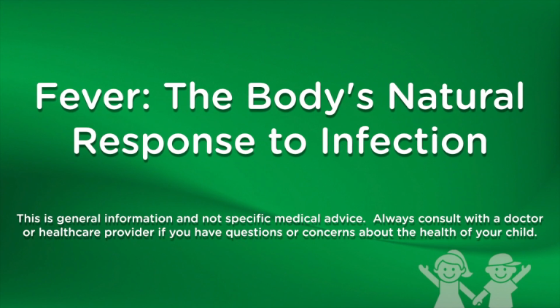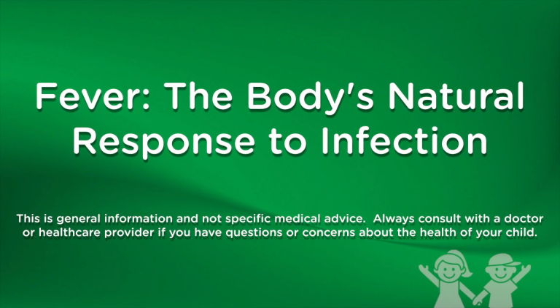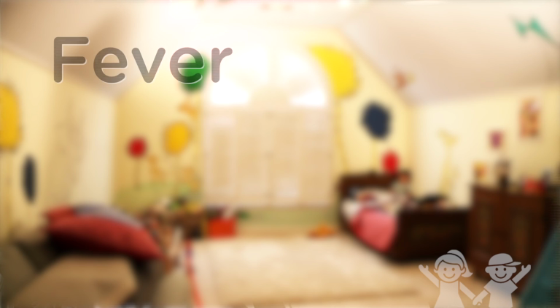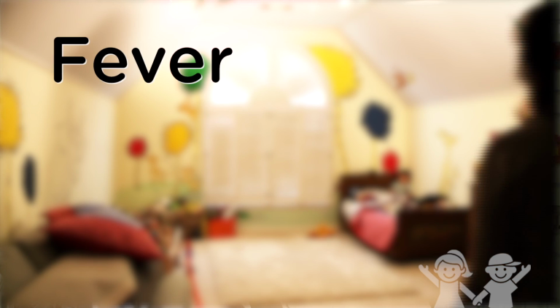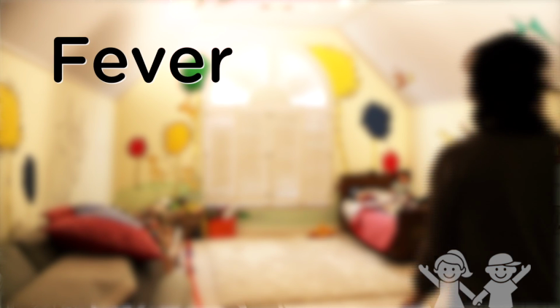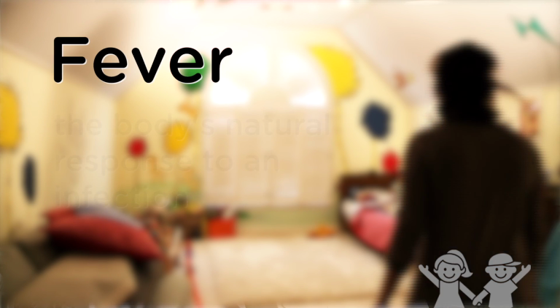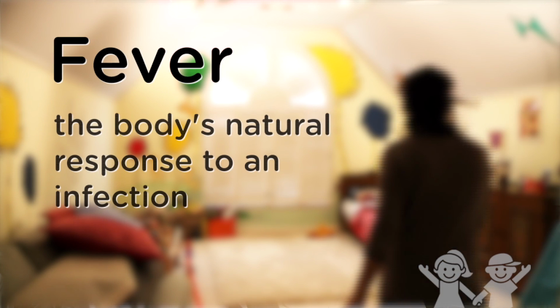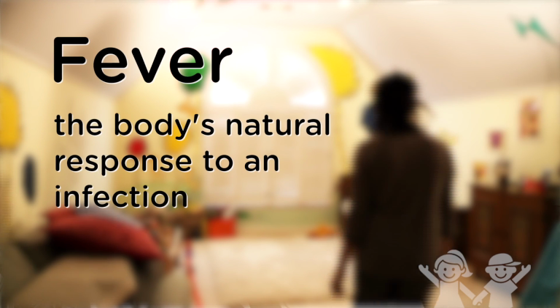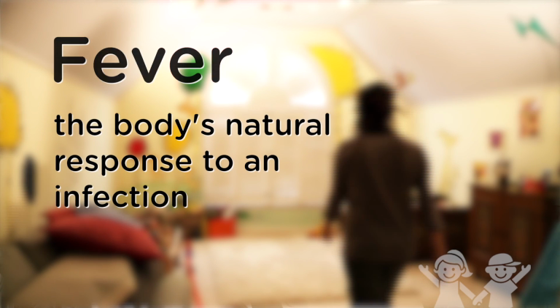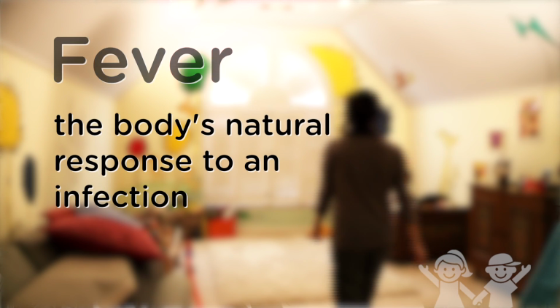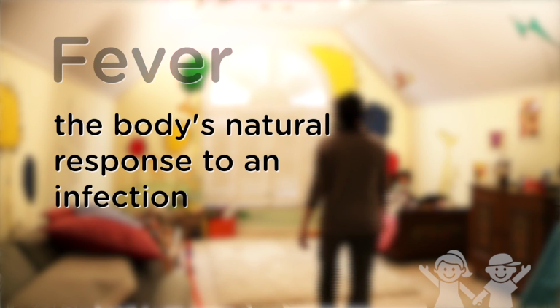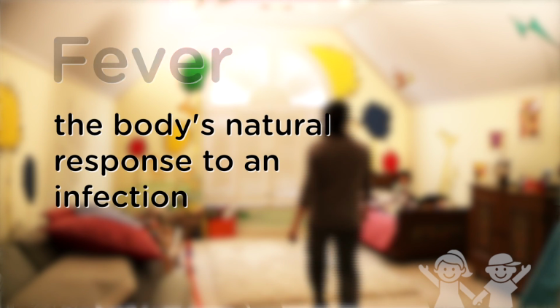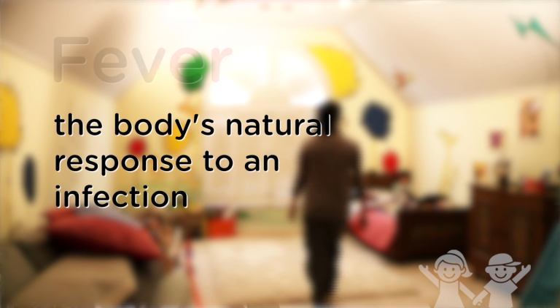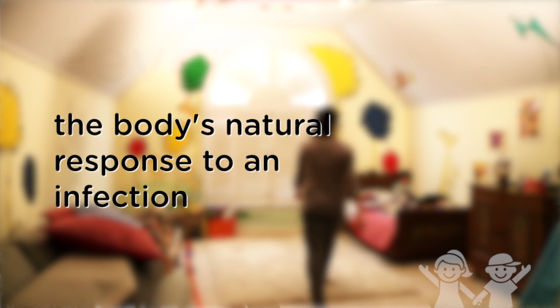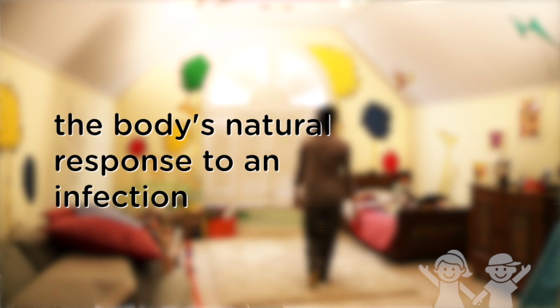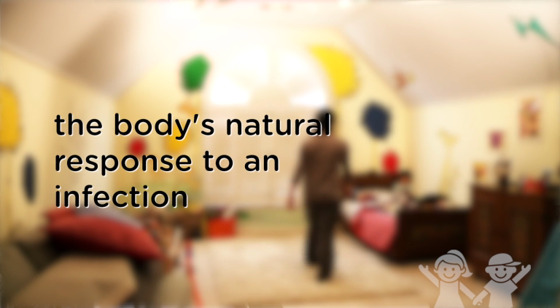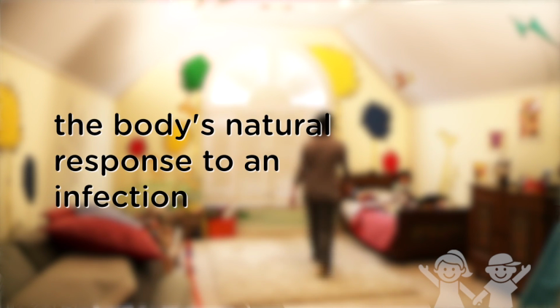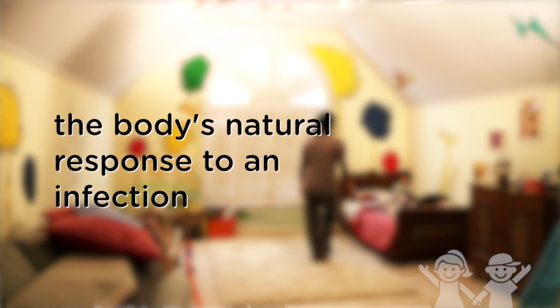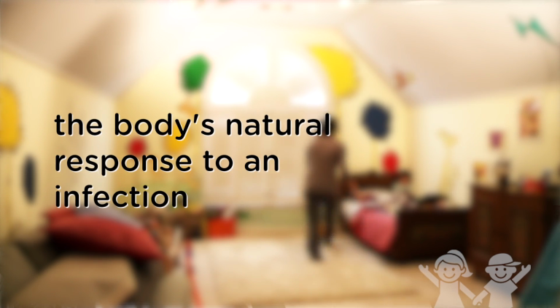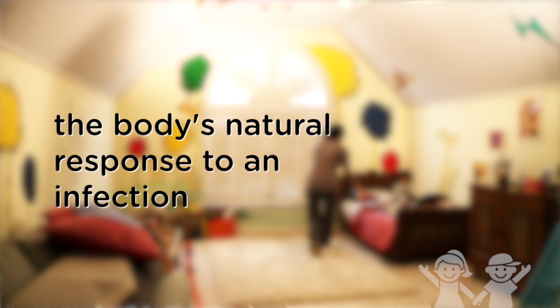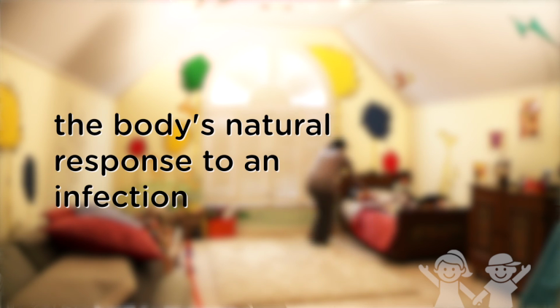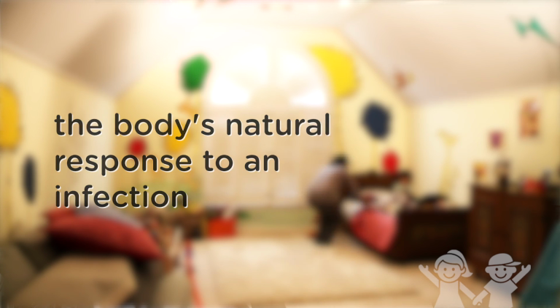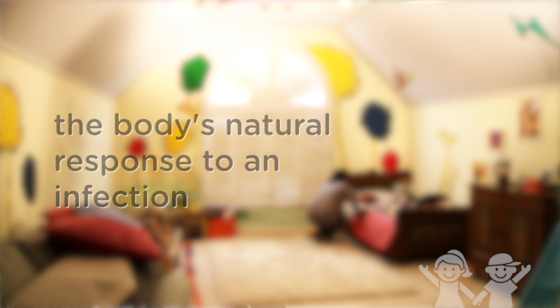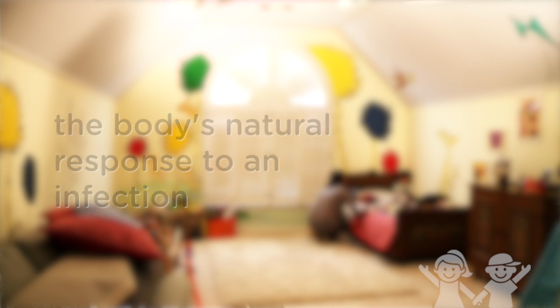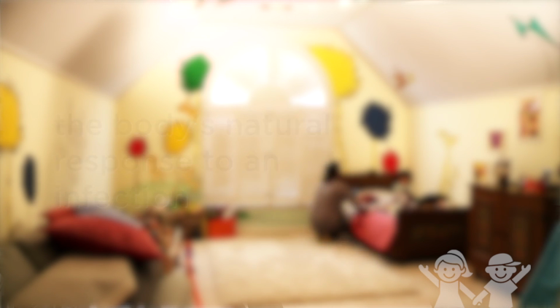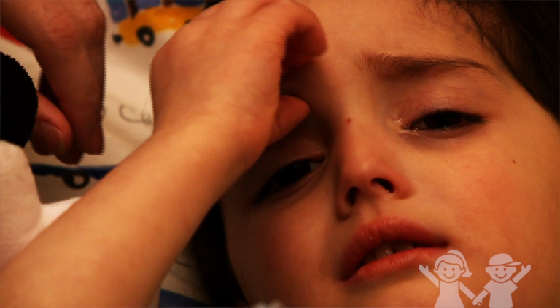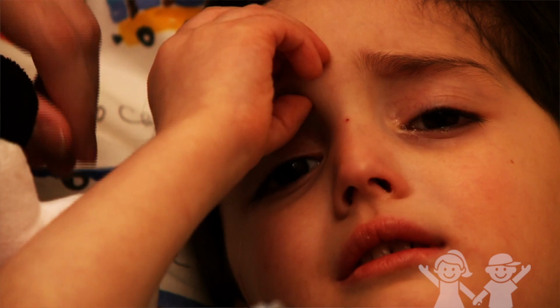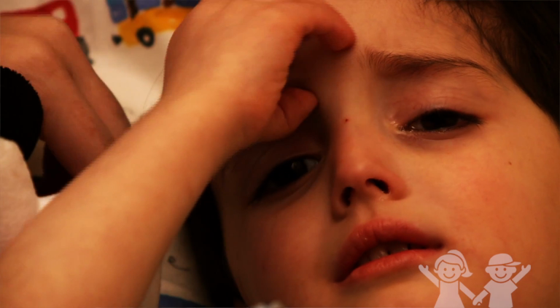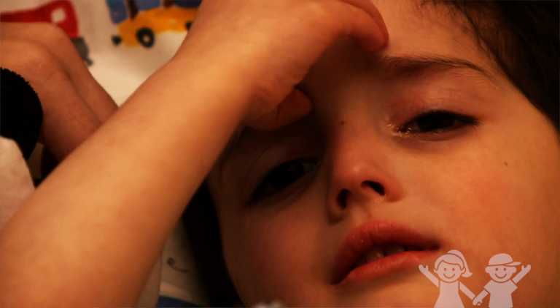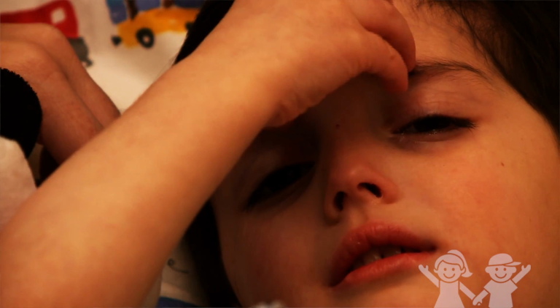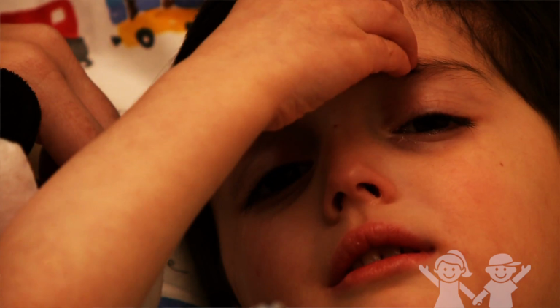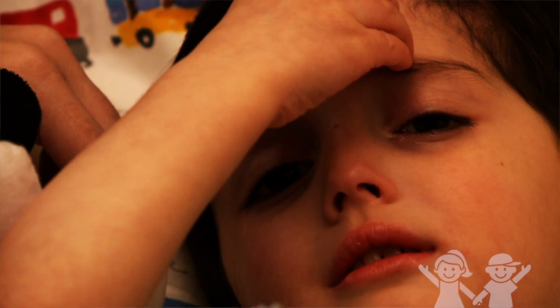A fever is the body's natural response to an infection. It's your body's way of turning on the immune system.